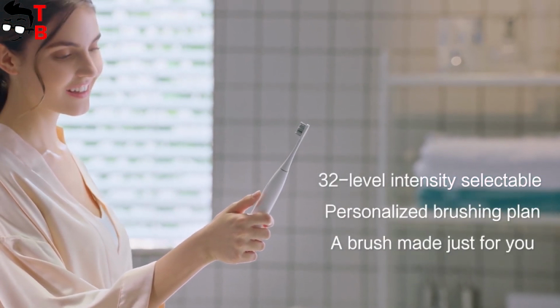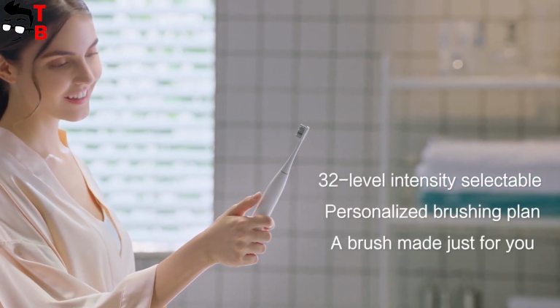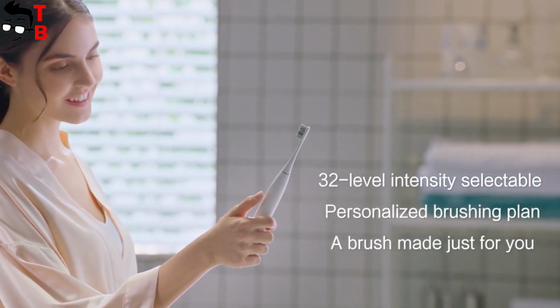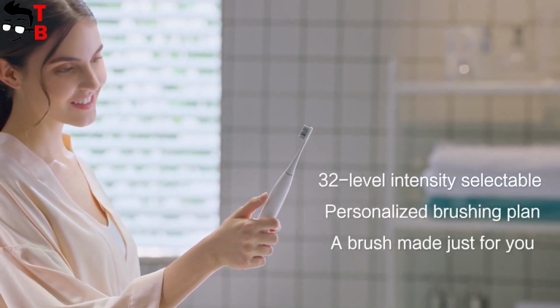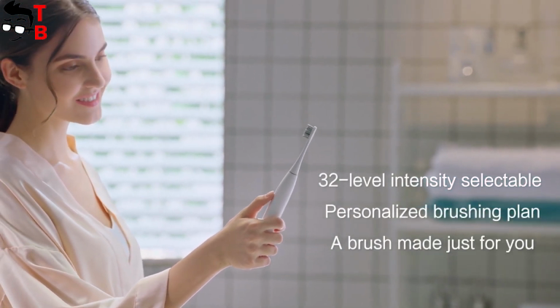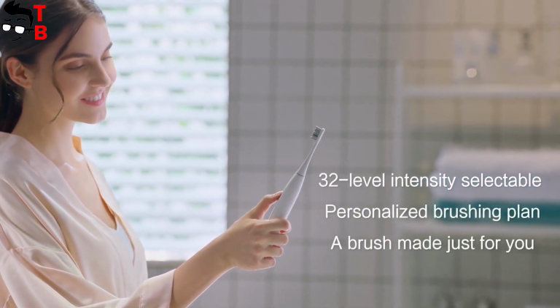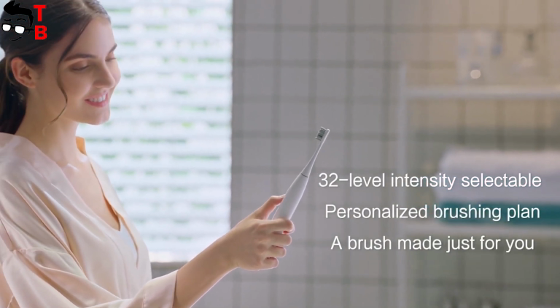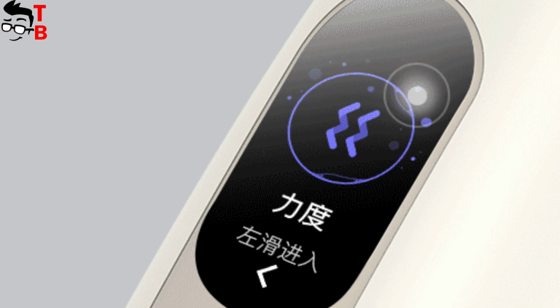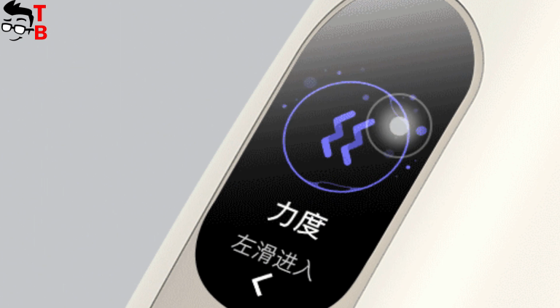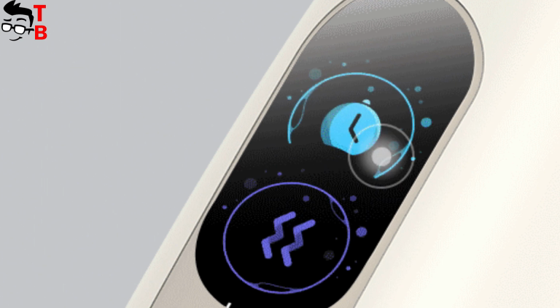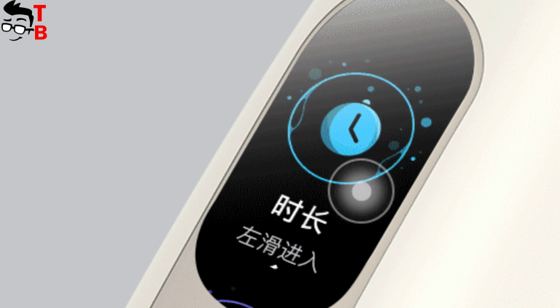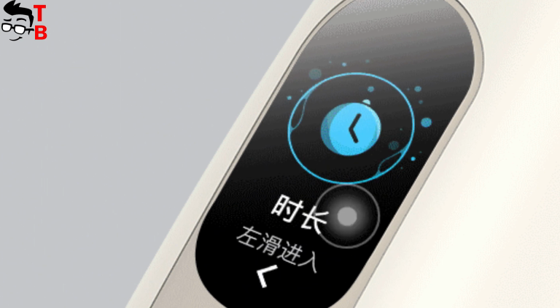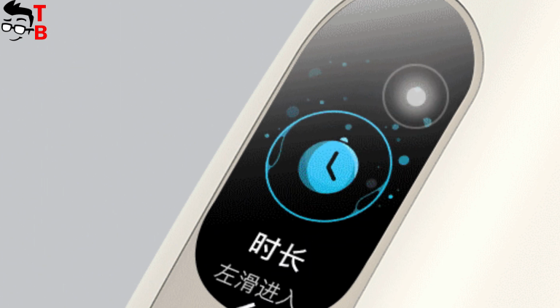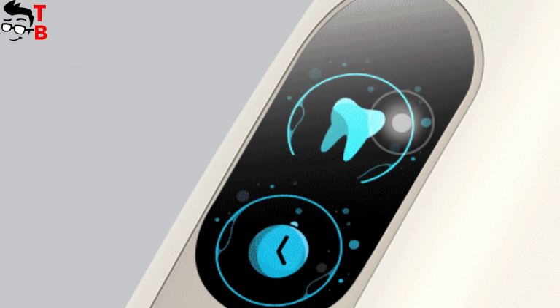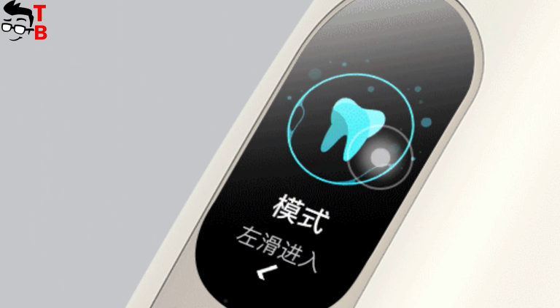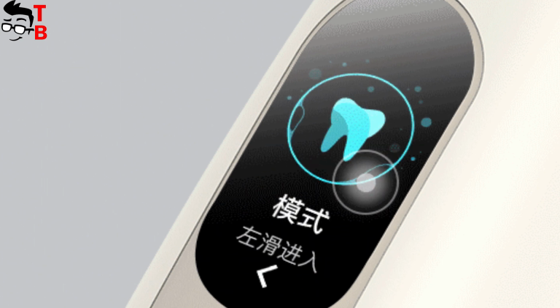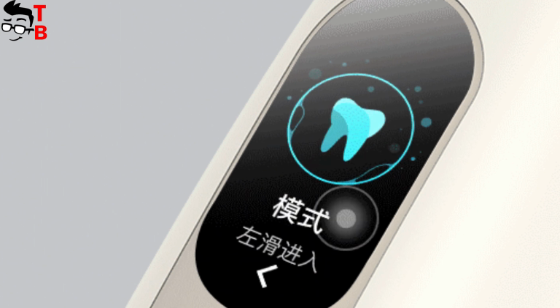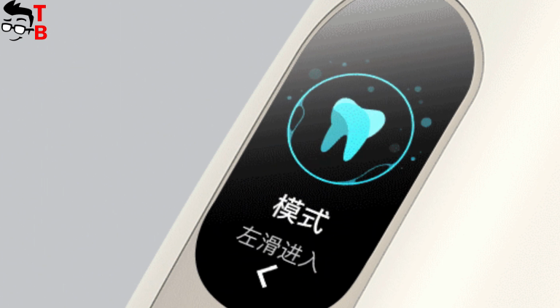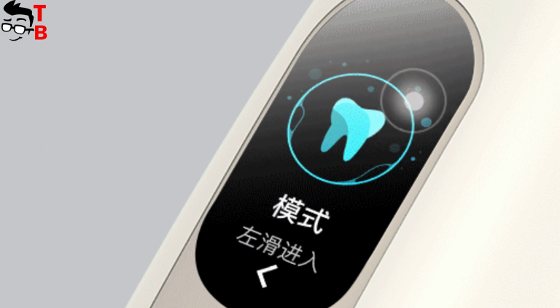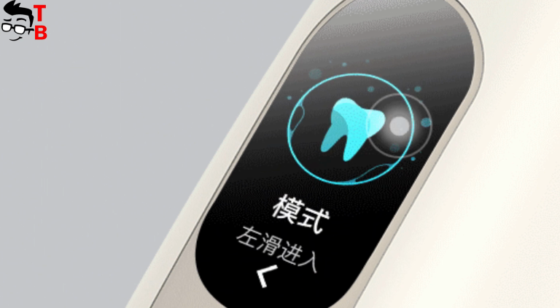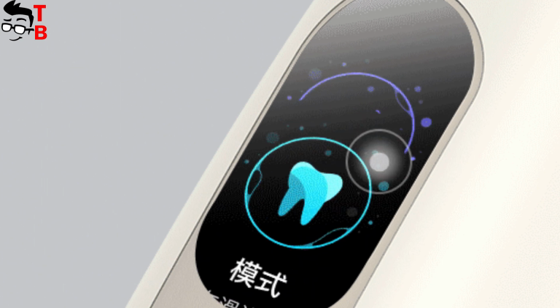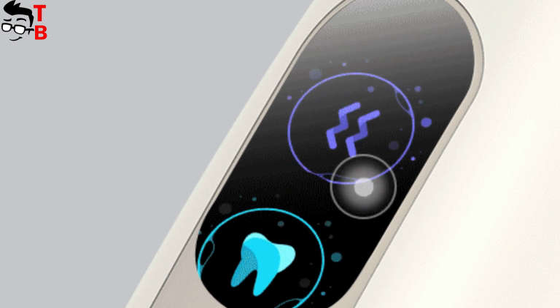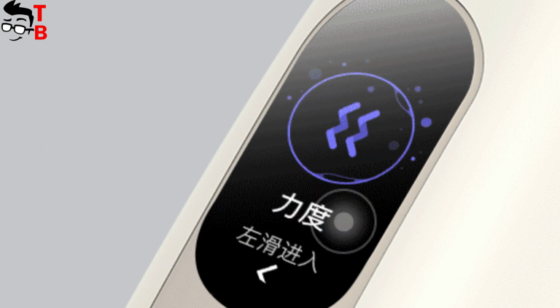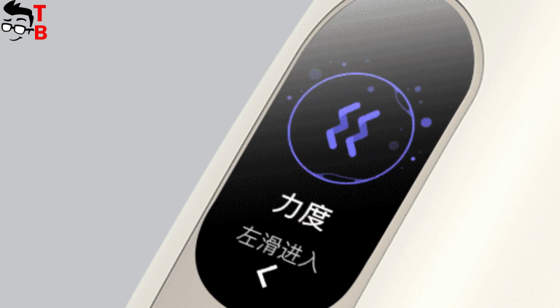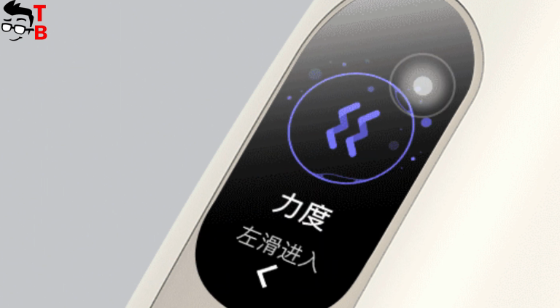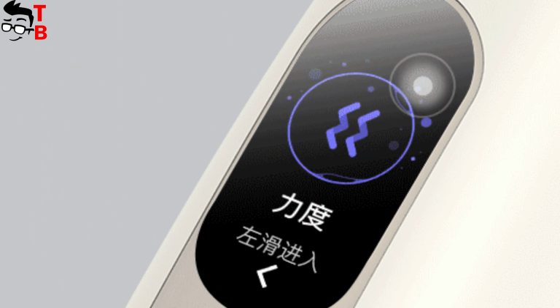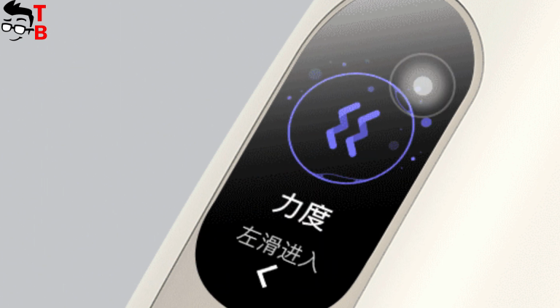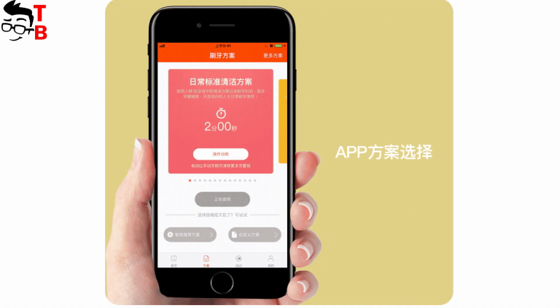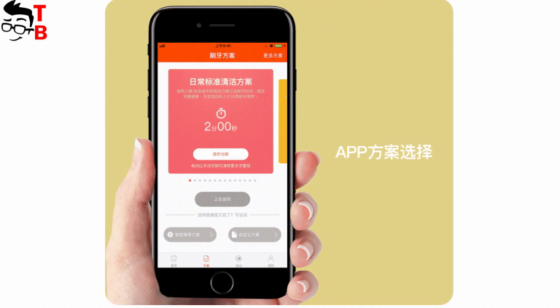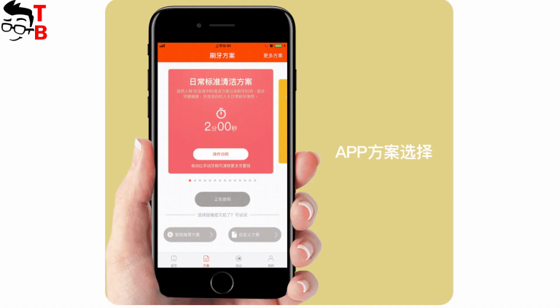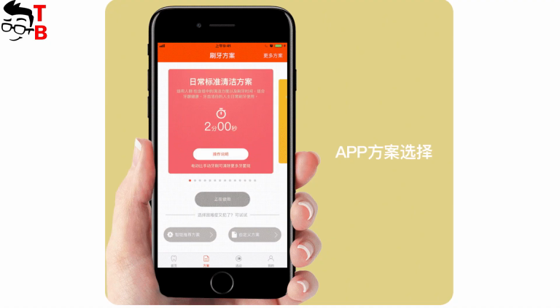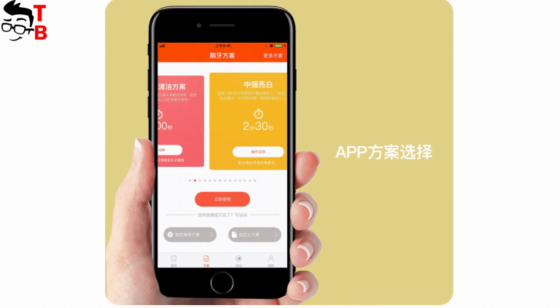The screen shows time, weather, brushing mode, dental health information, battery level, and more.